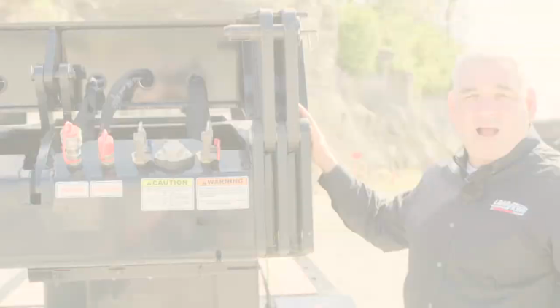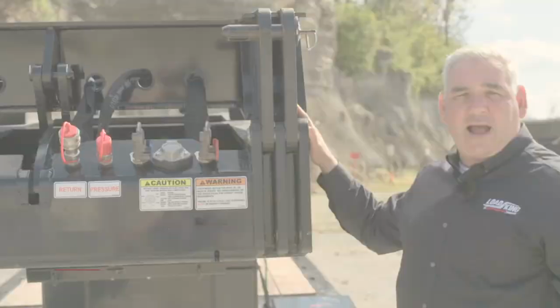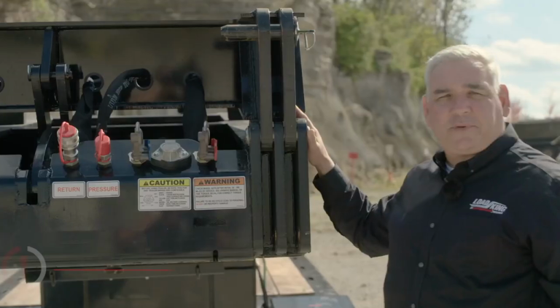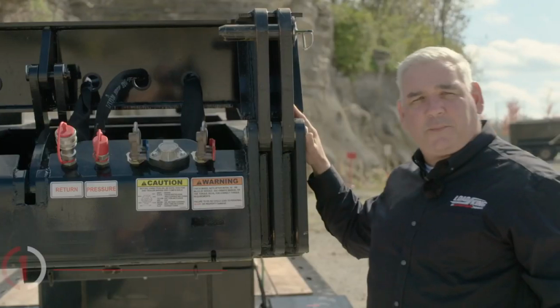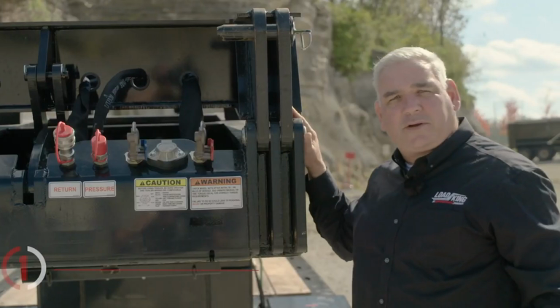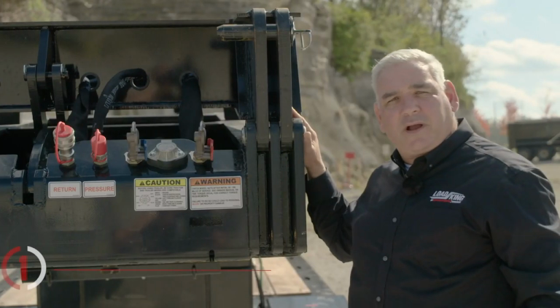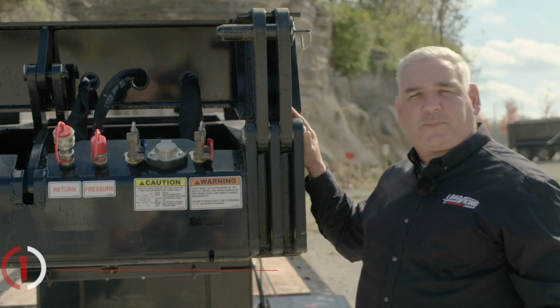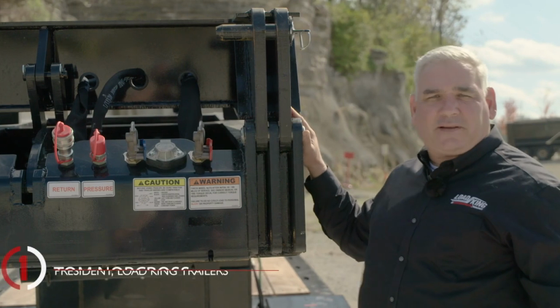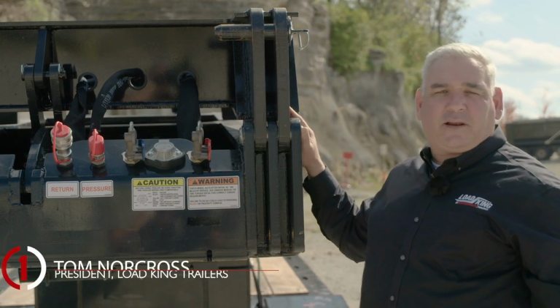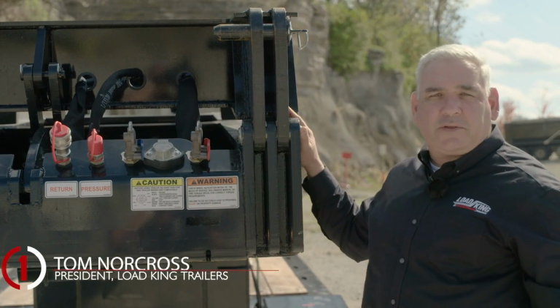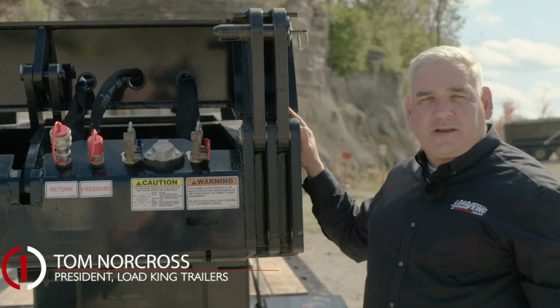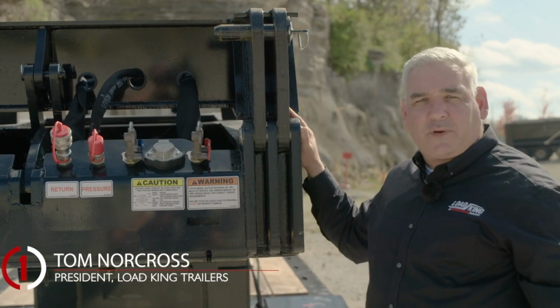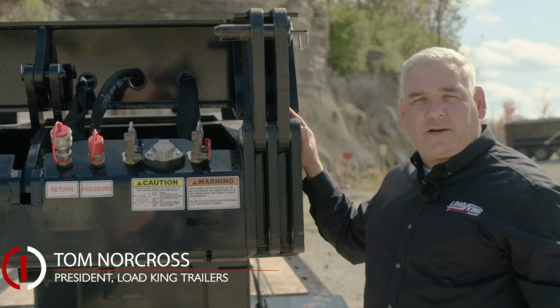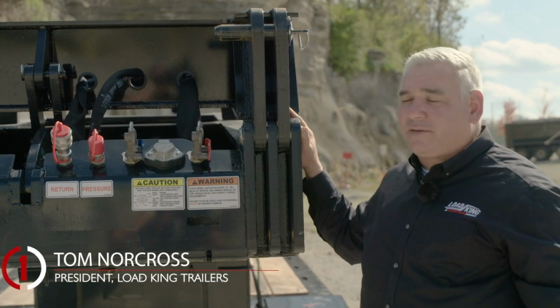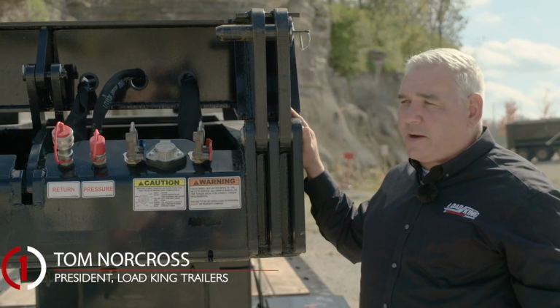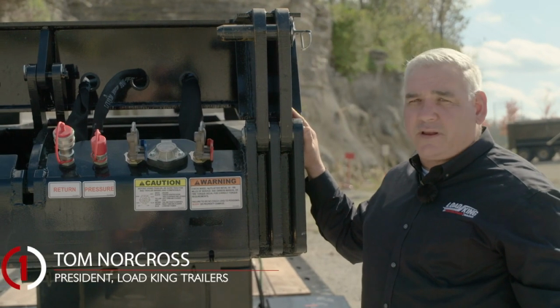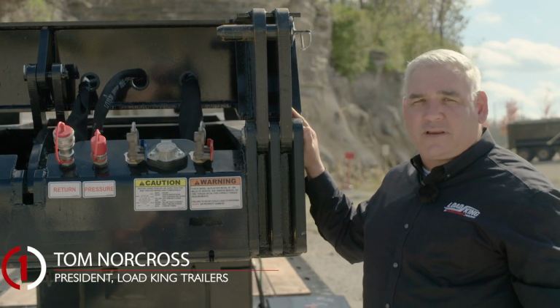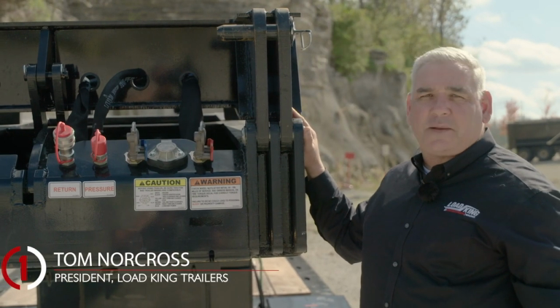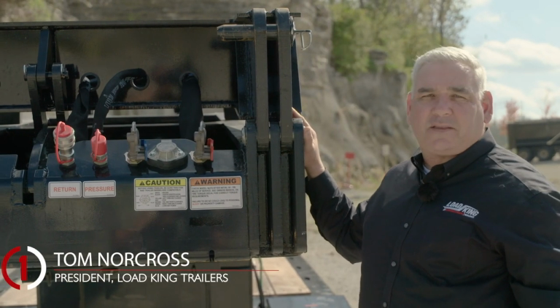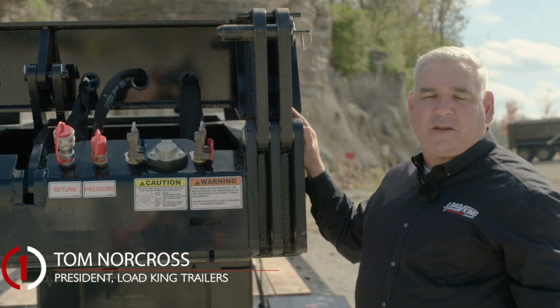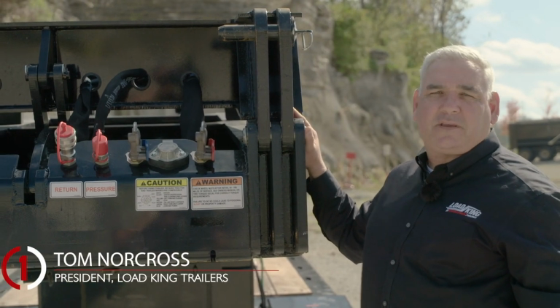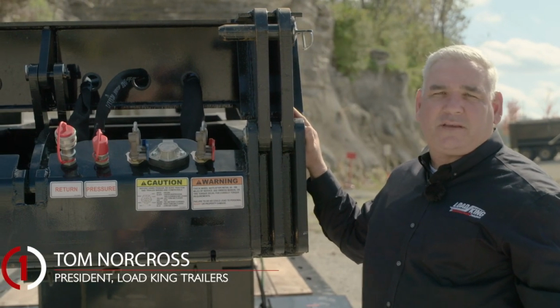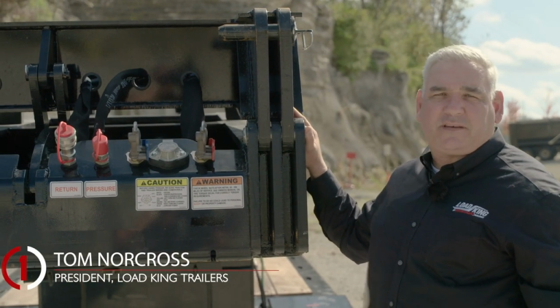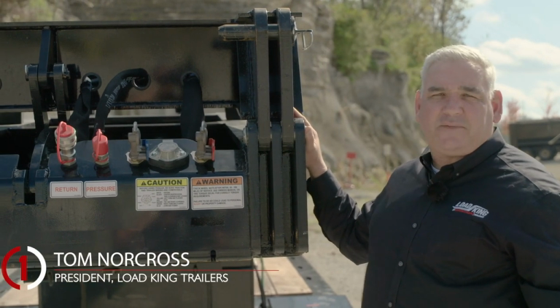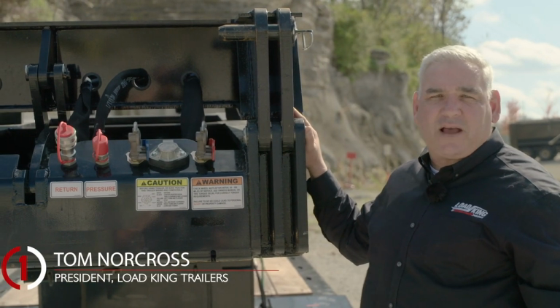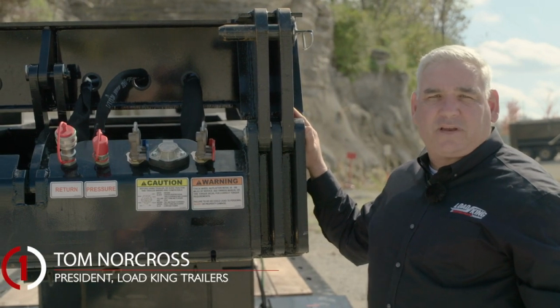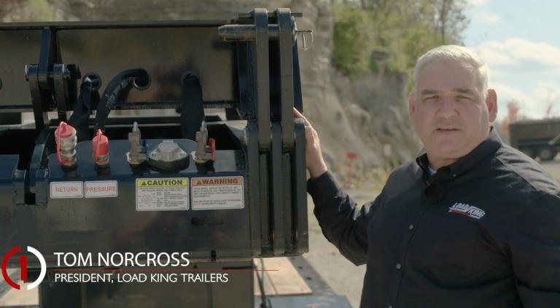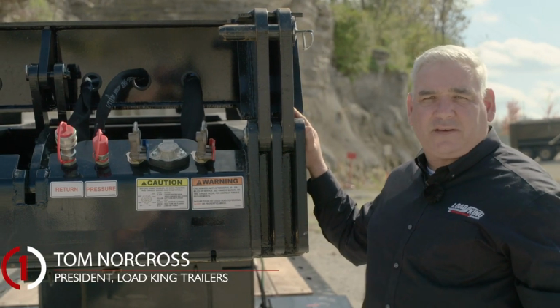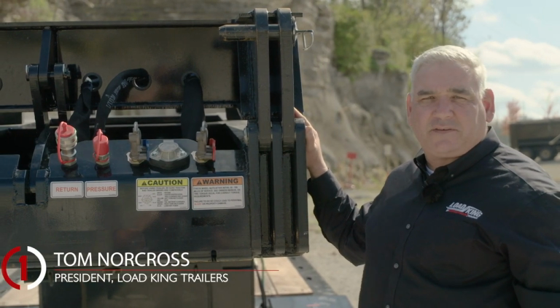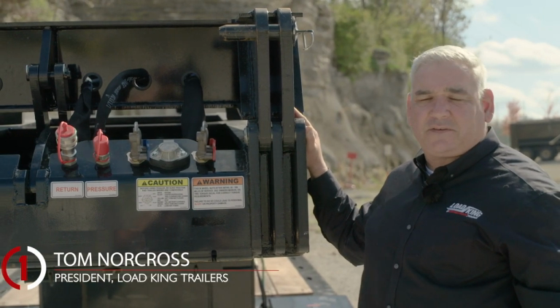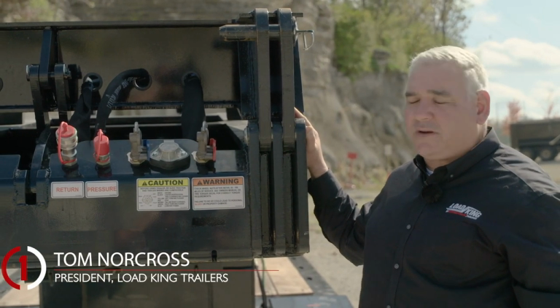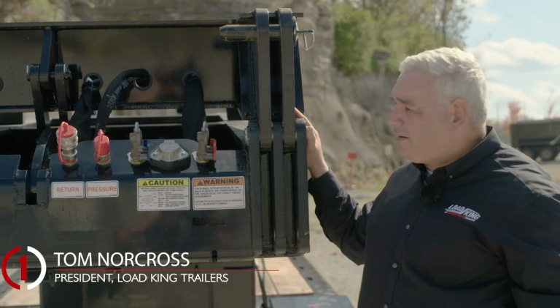Hi, I'm Tom Nortross, President of Load King Trailers. Today we're going to talk about the Load King 65-ton Signature Series.